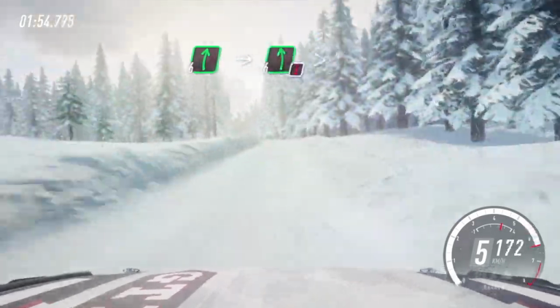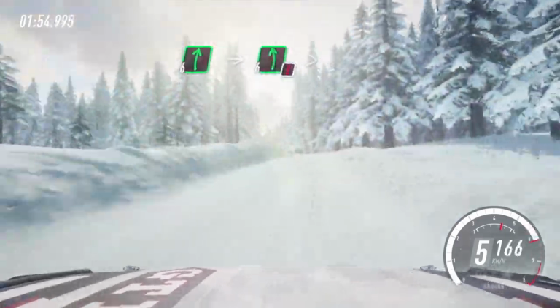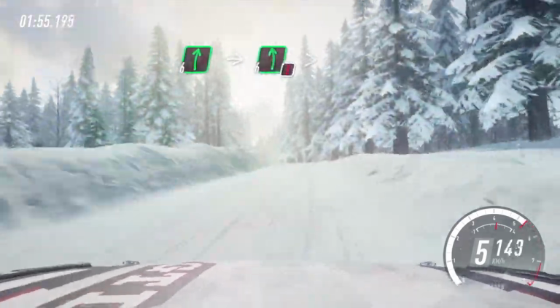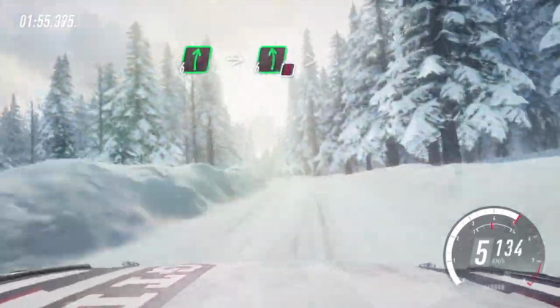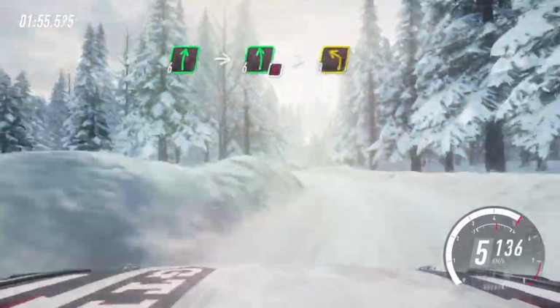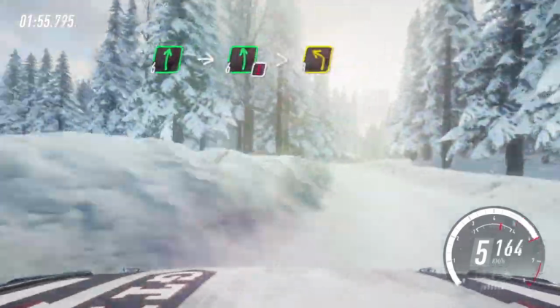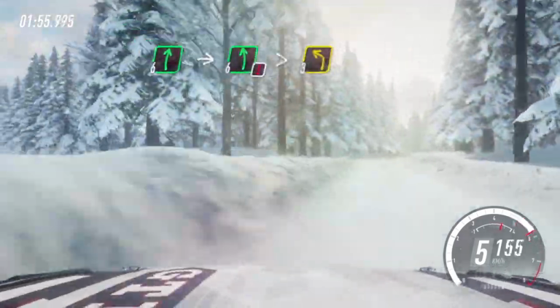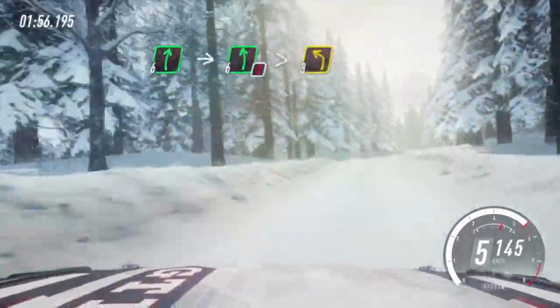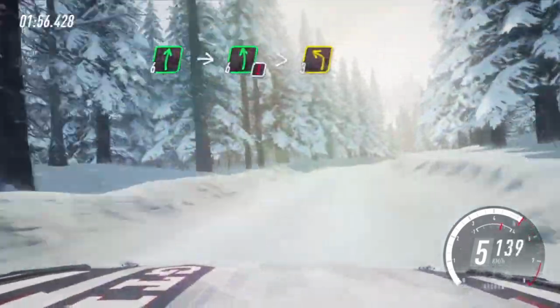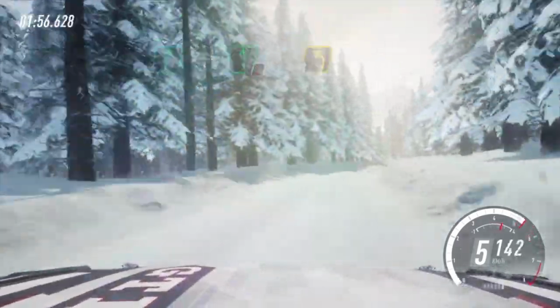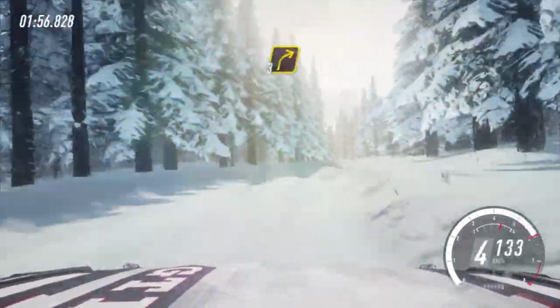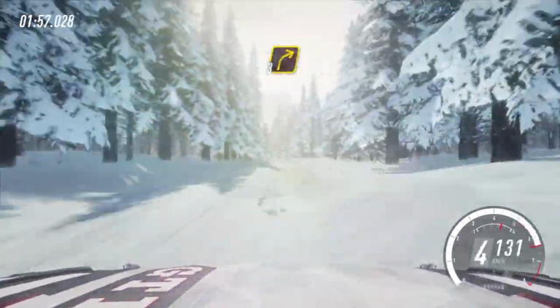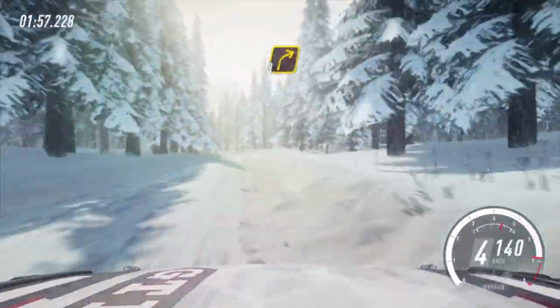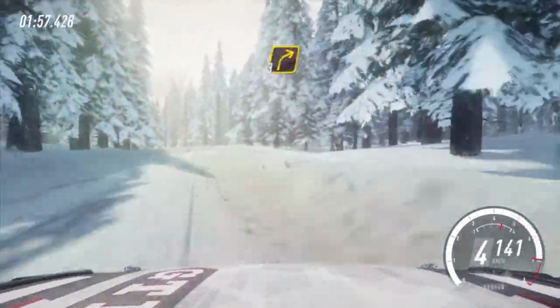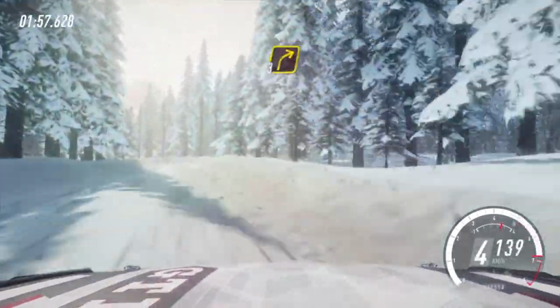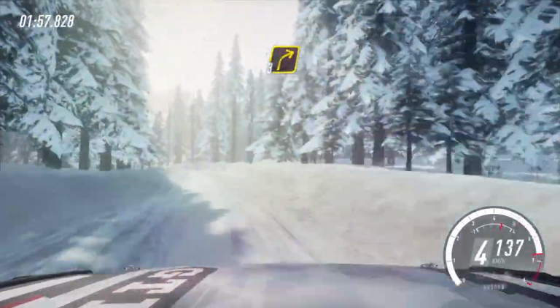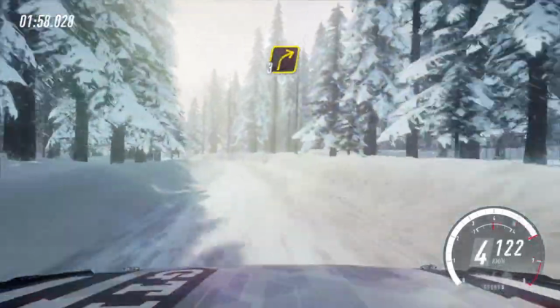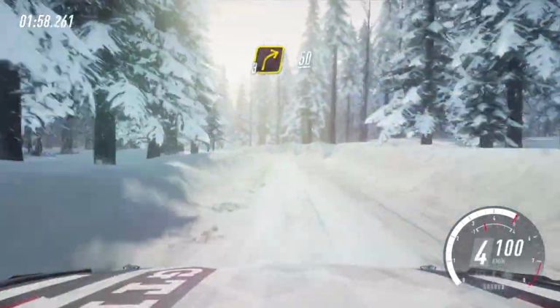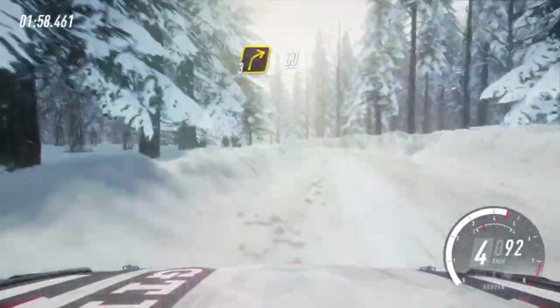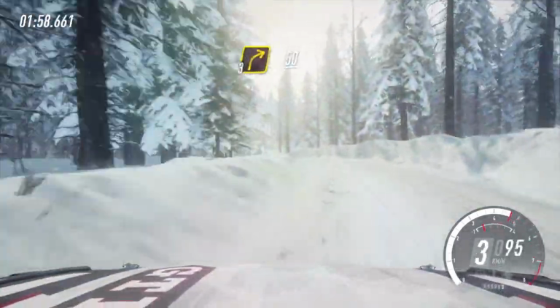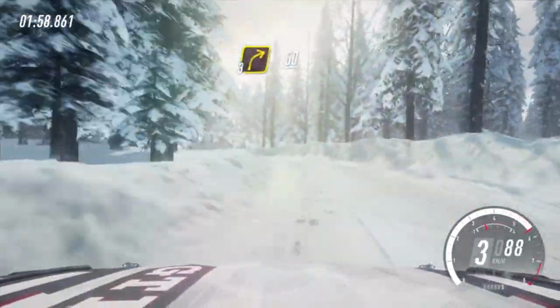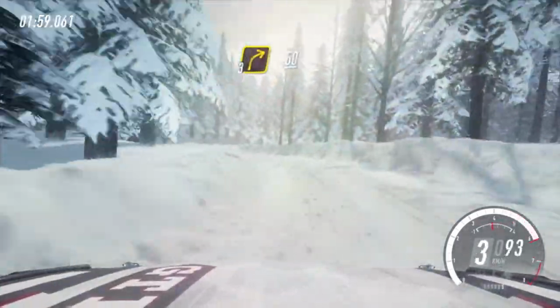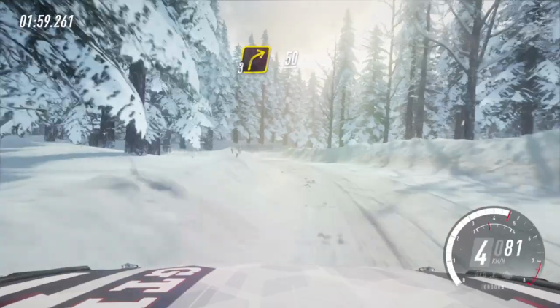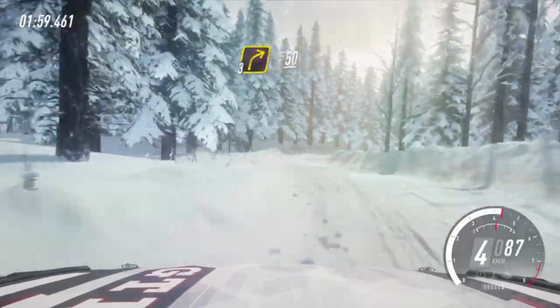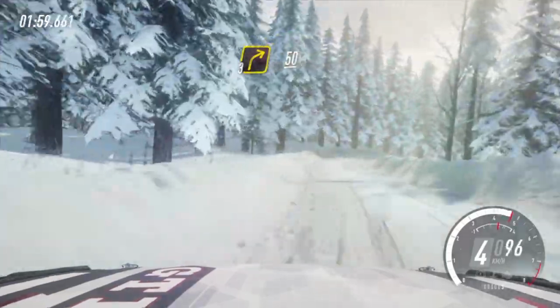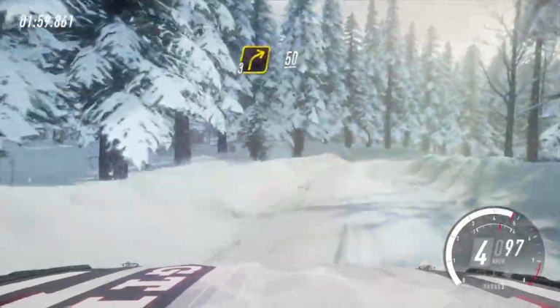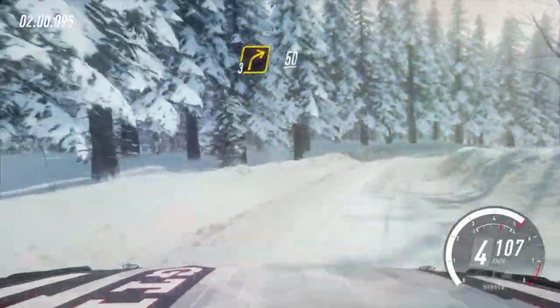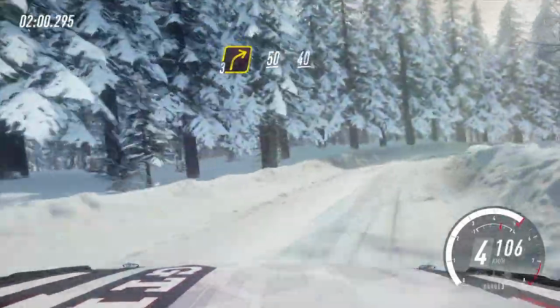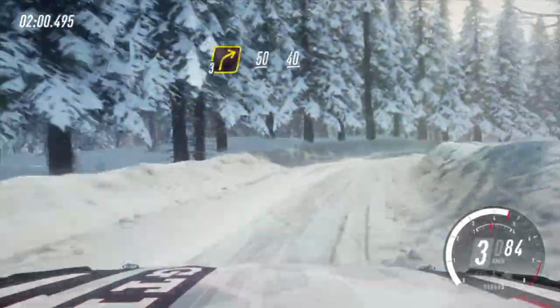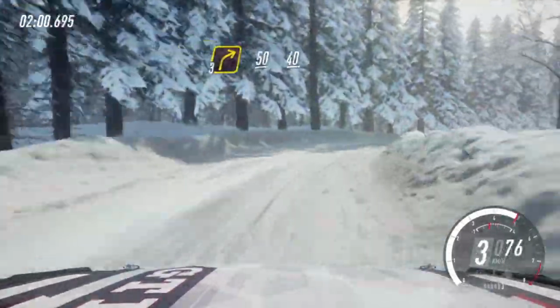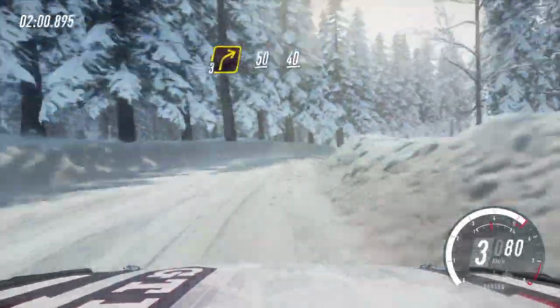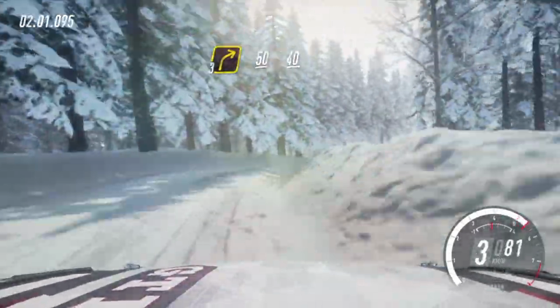Into caution, 6 left tightens 3, into tight 3 right. 50, keep right of a crest.